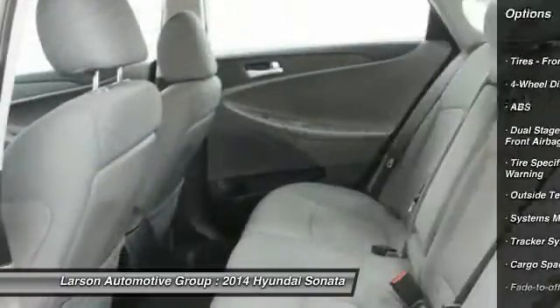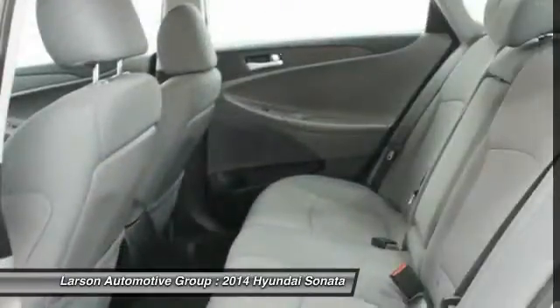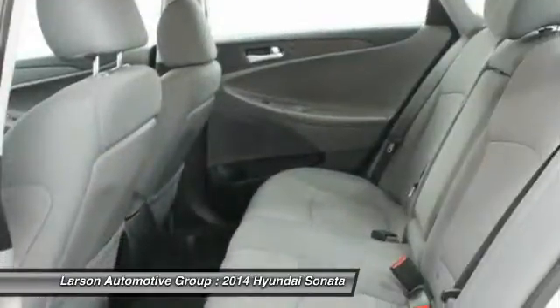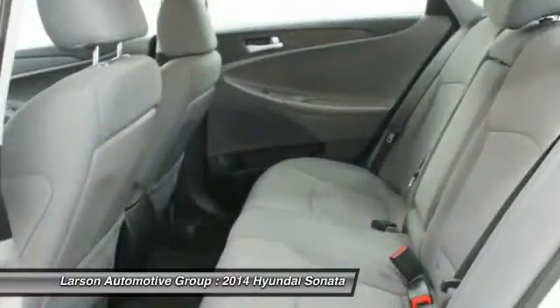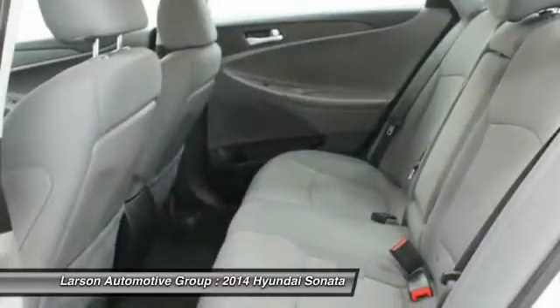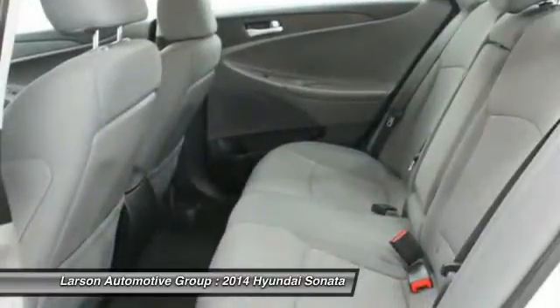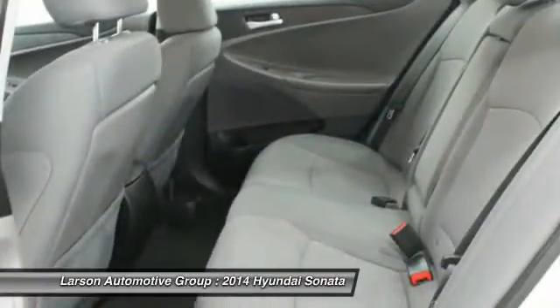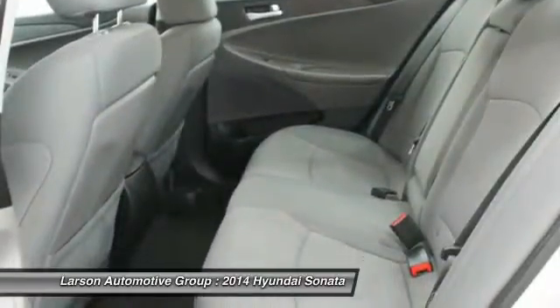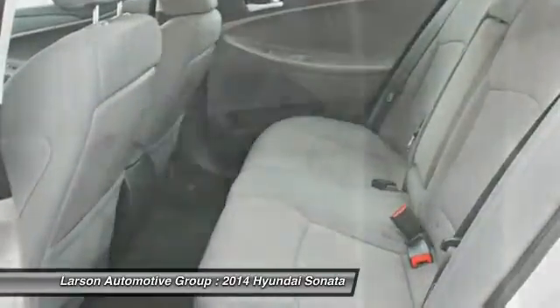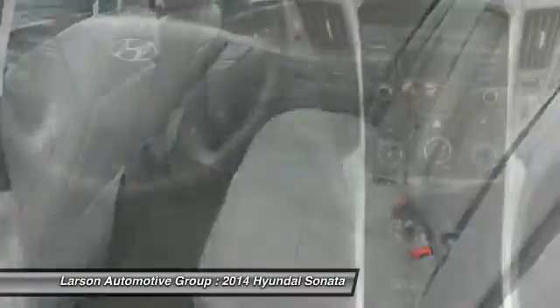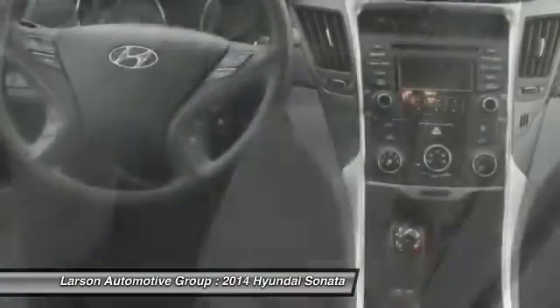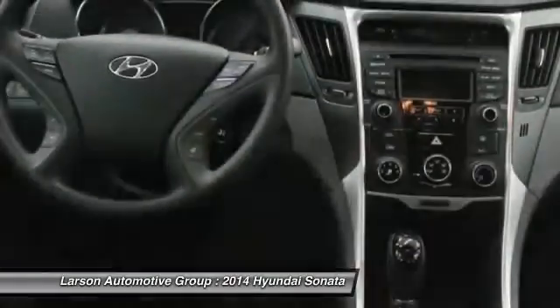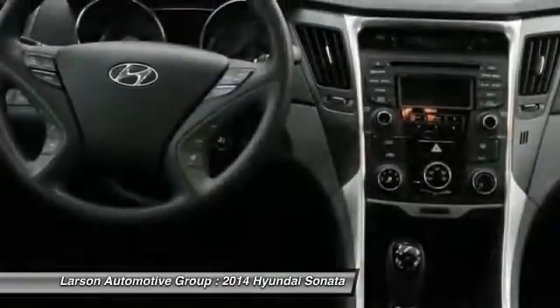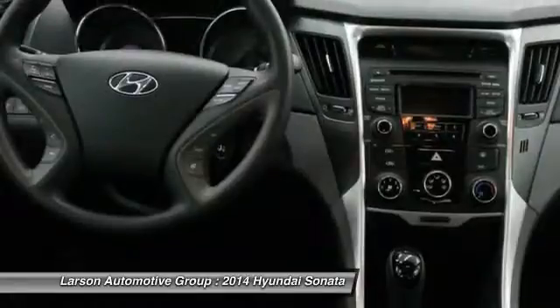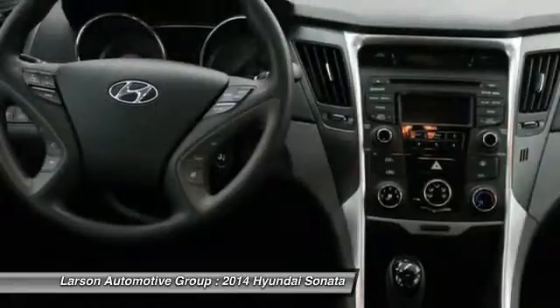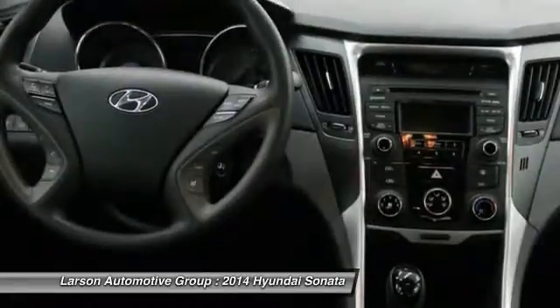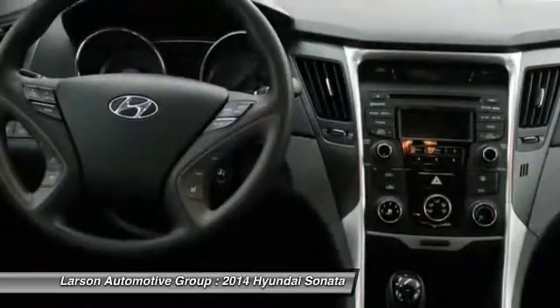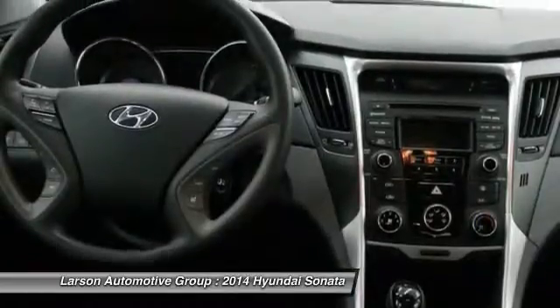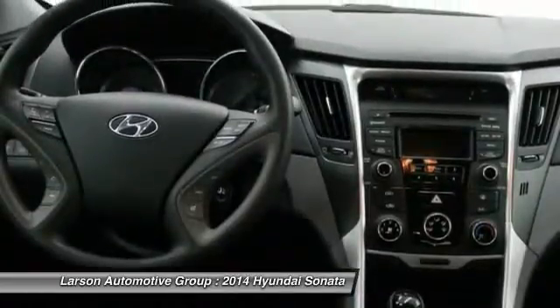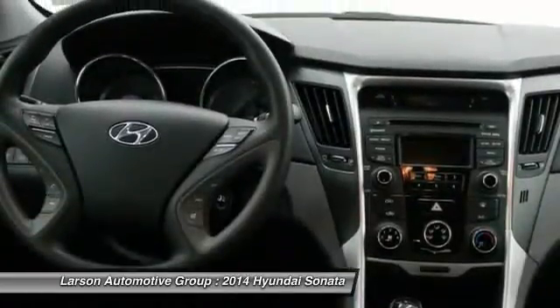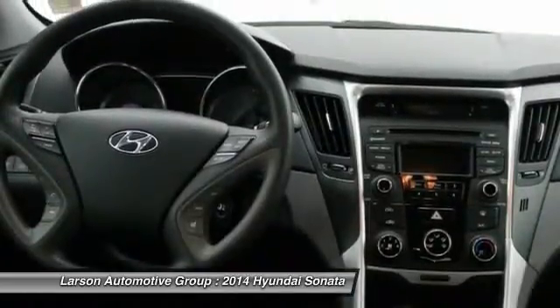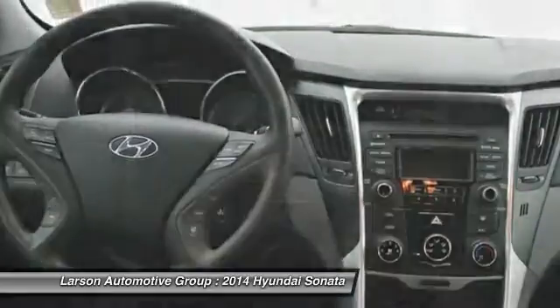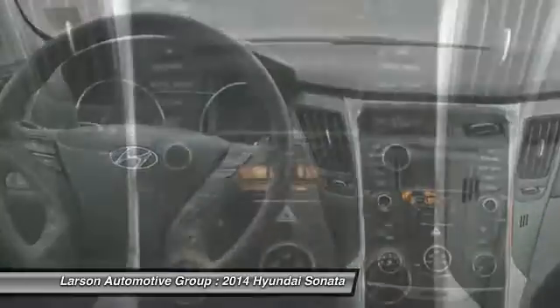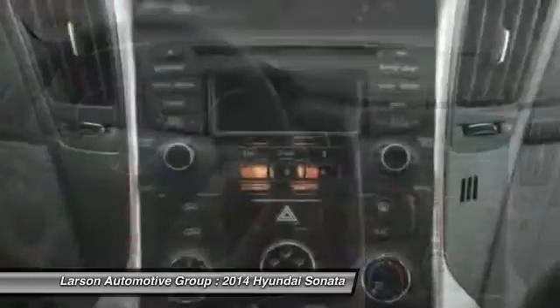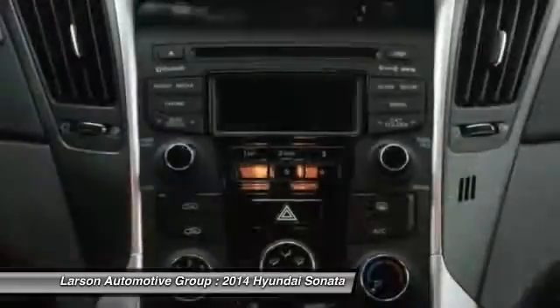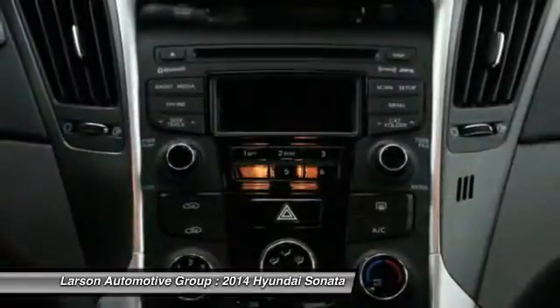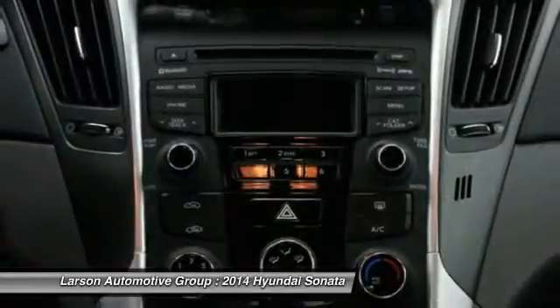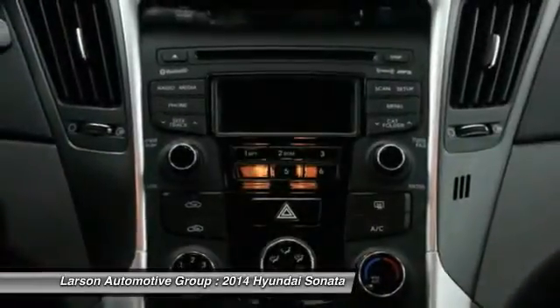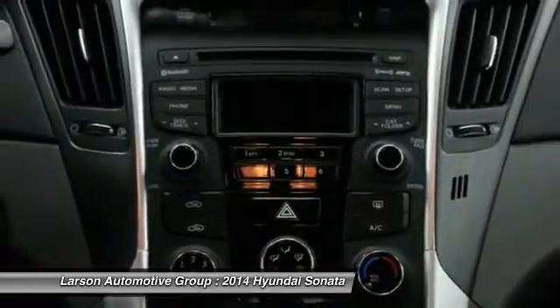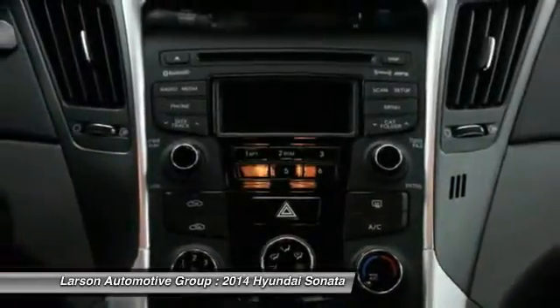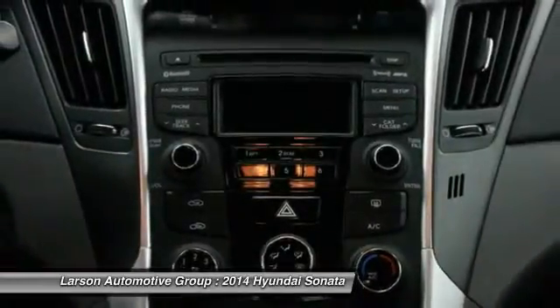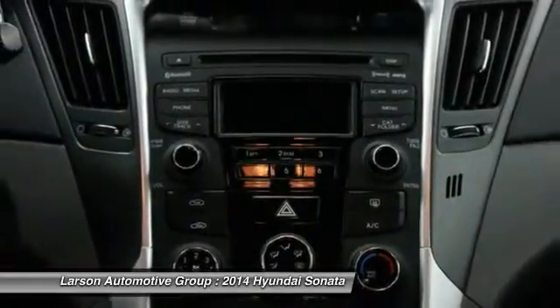Power steering, adjustable steering wheel, driver airbag, four-wheel disc brakes, Bluetooth, cruise control.